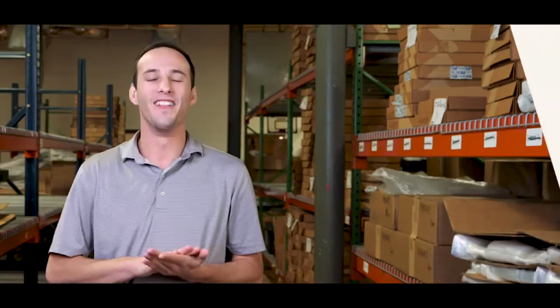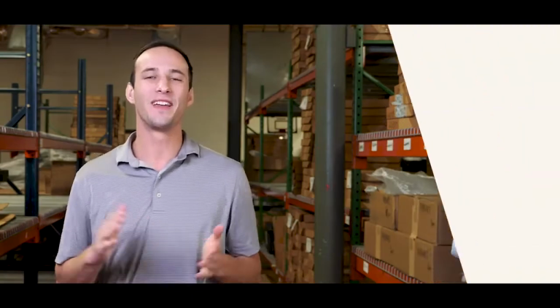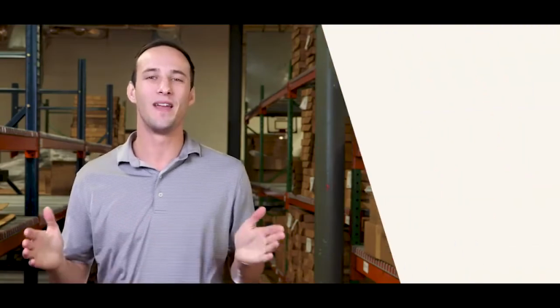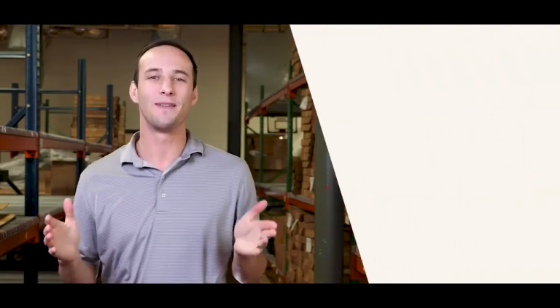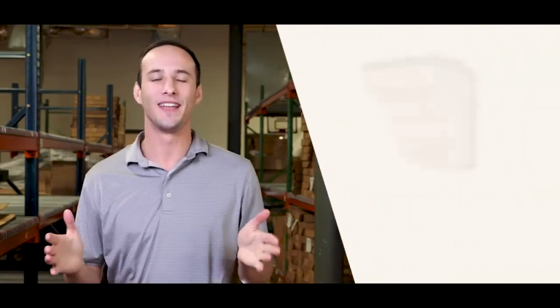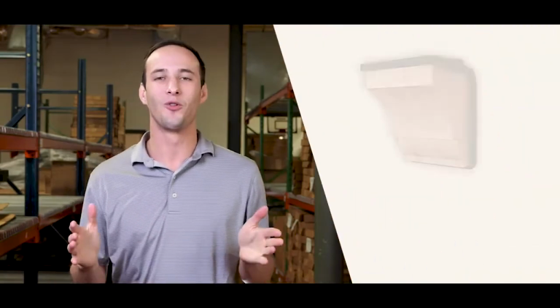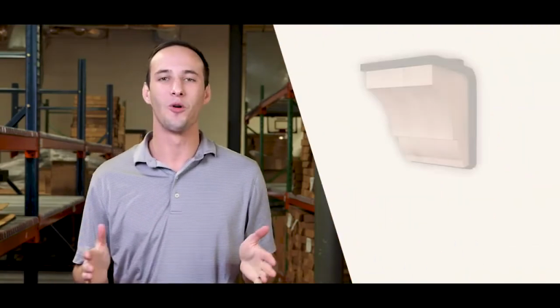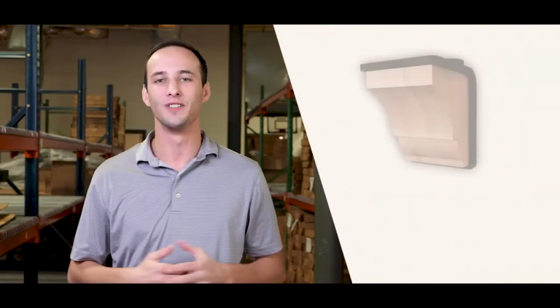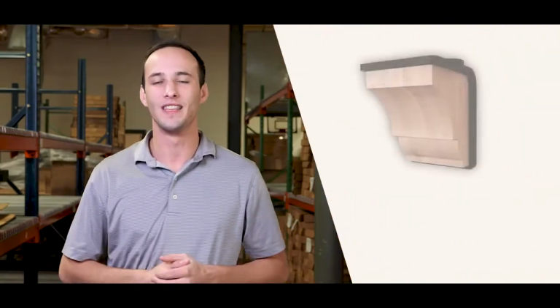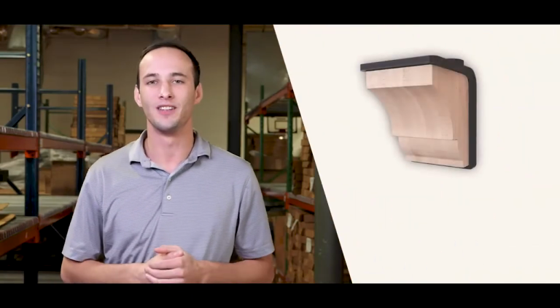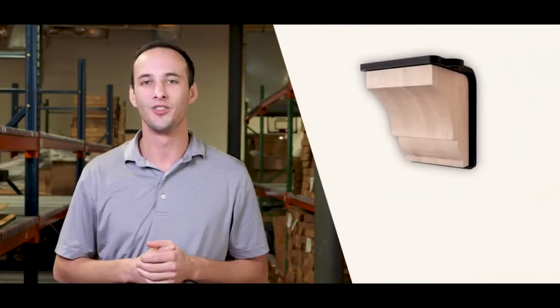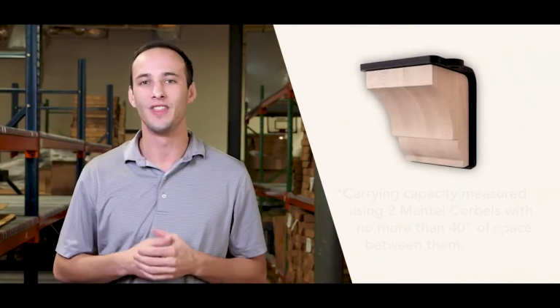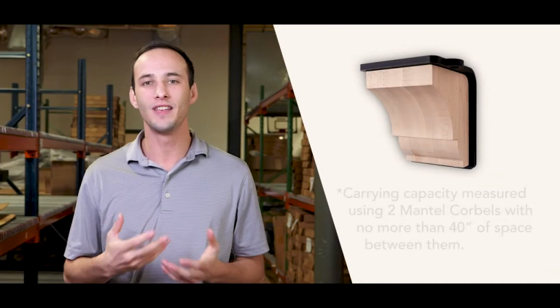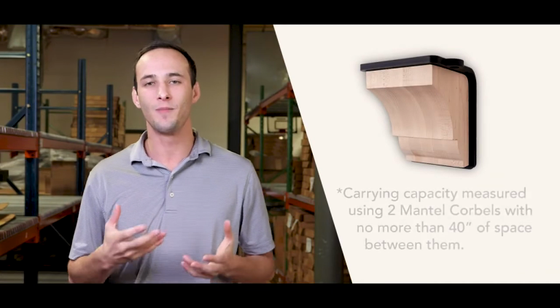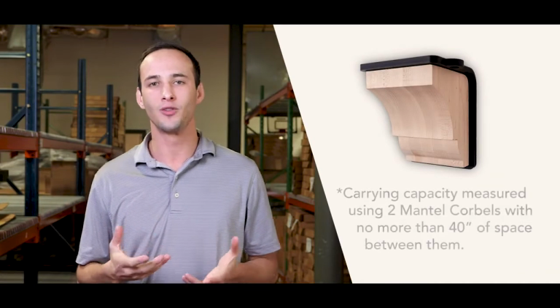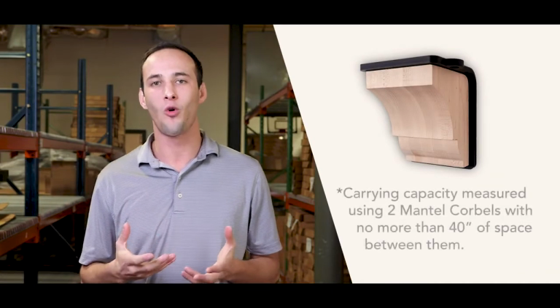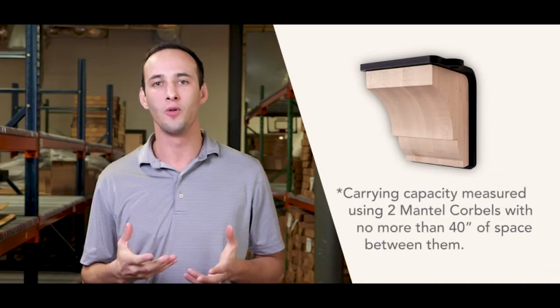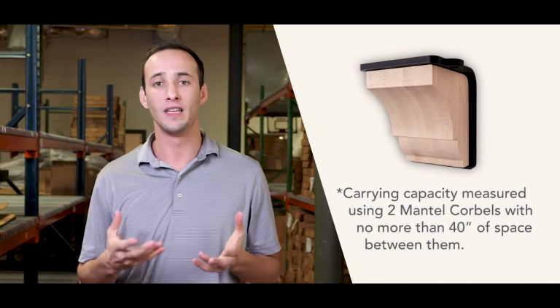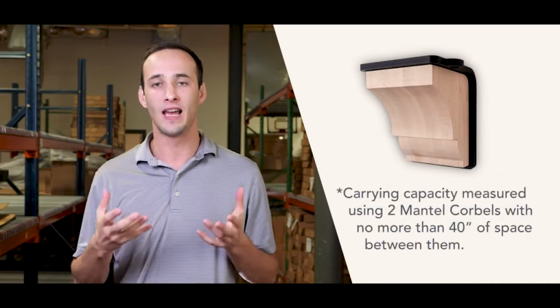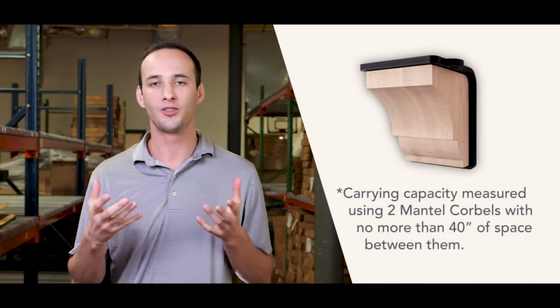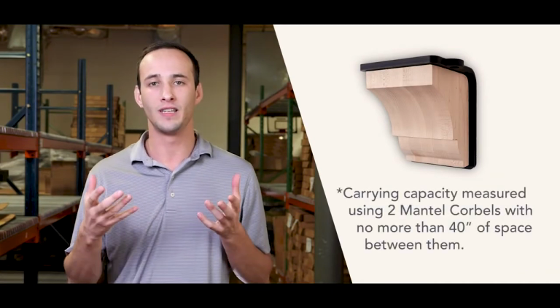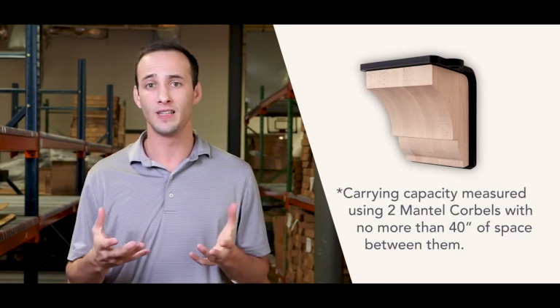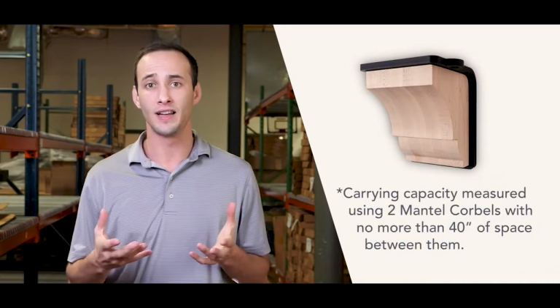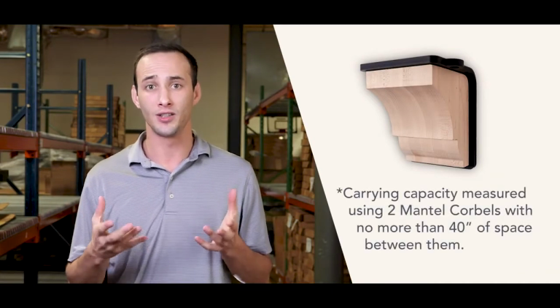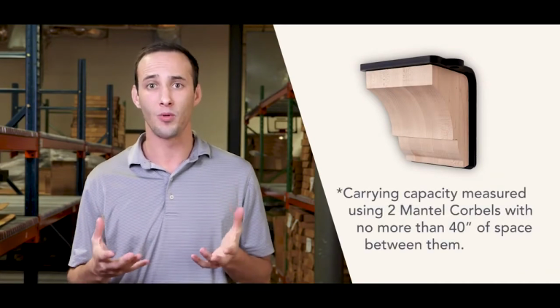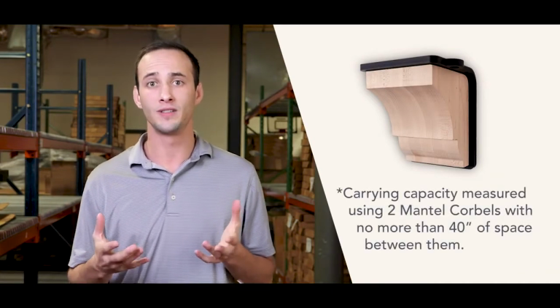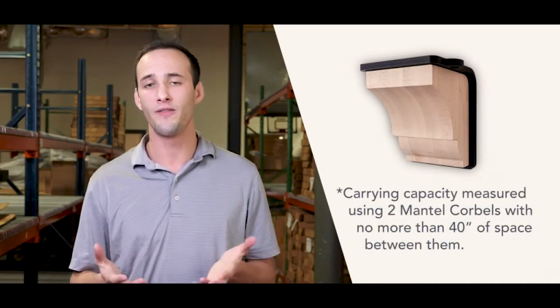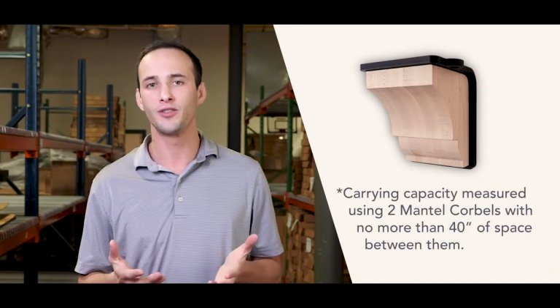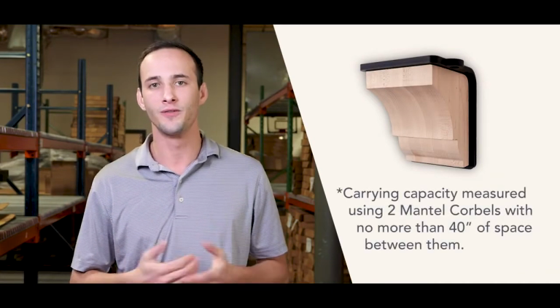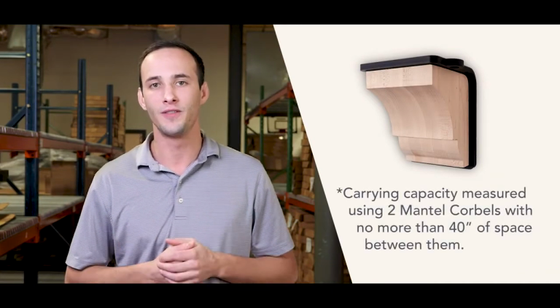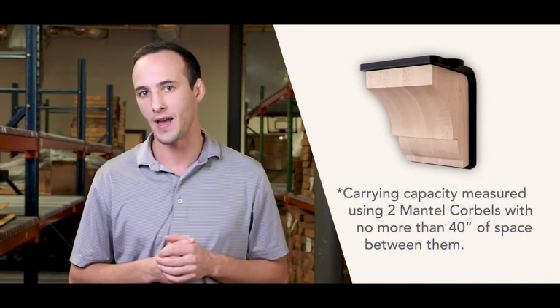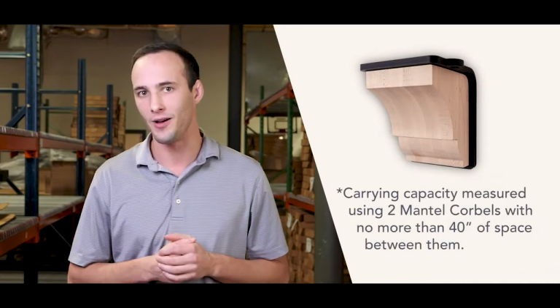Unlike many Mantle Corbels in the industry, this Mantle Corbel is actually designed to support 750 pounds.